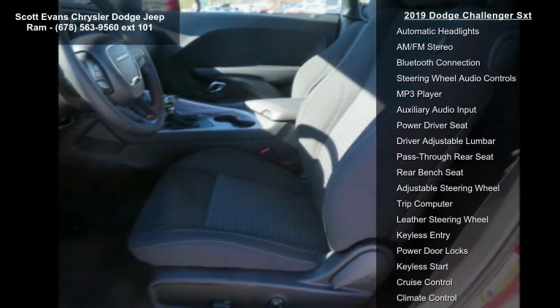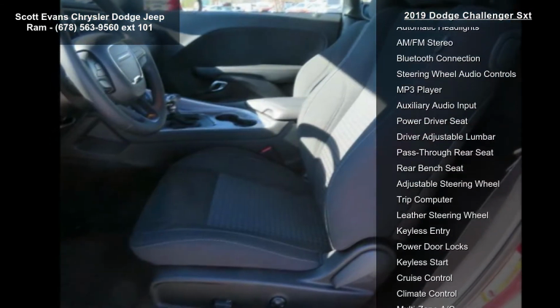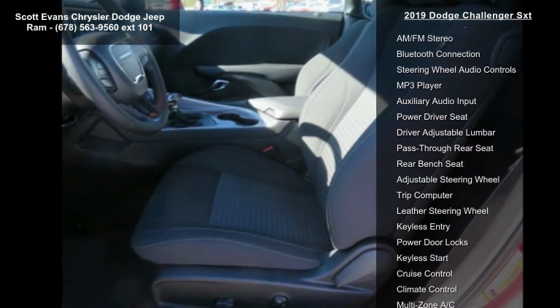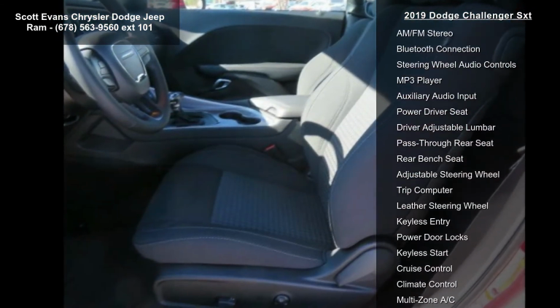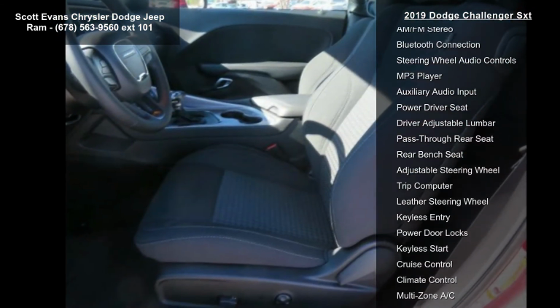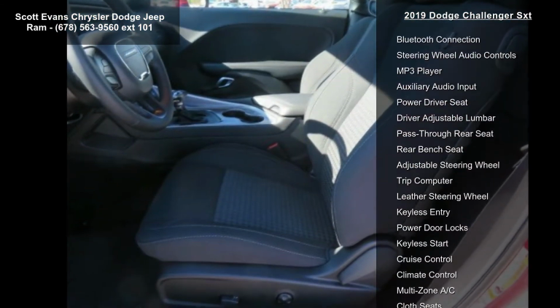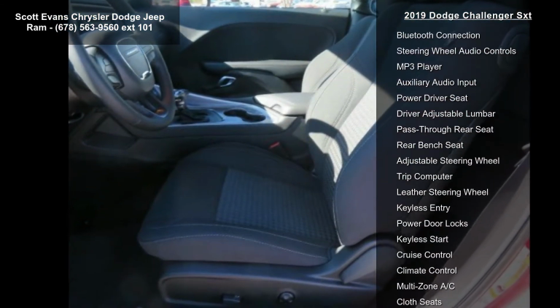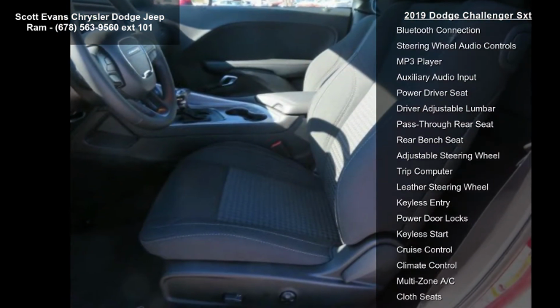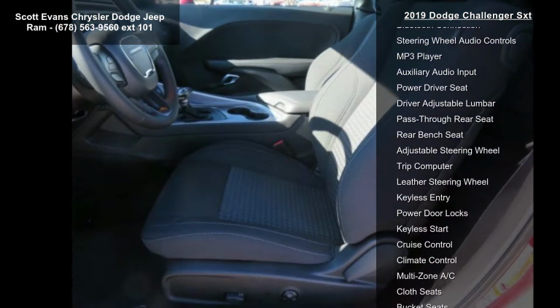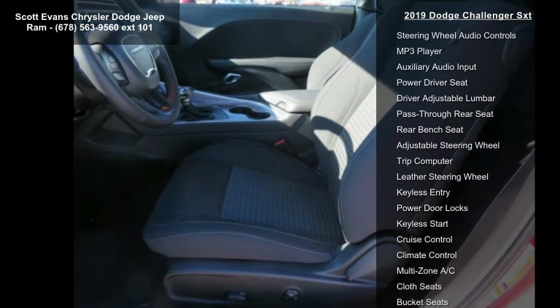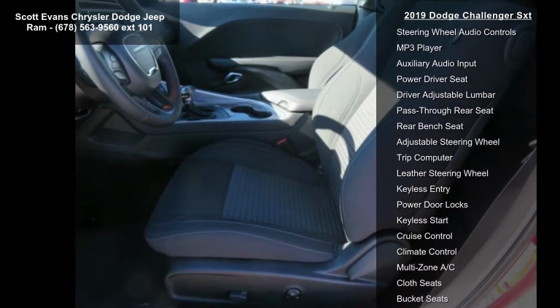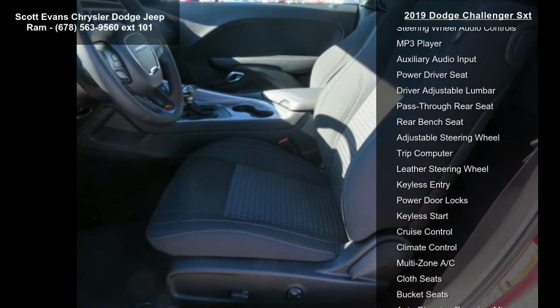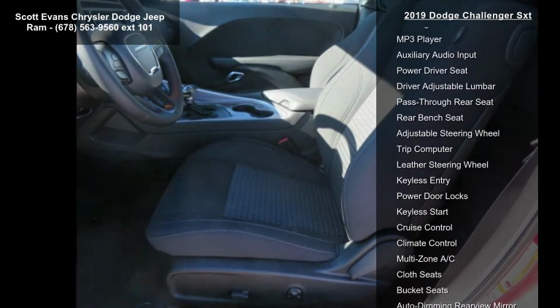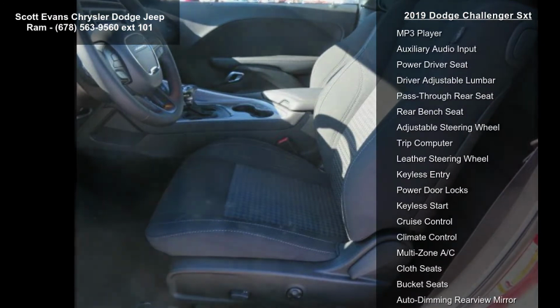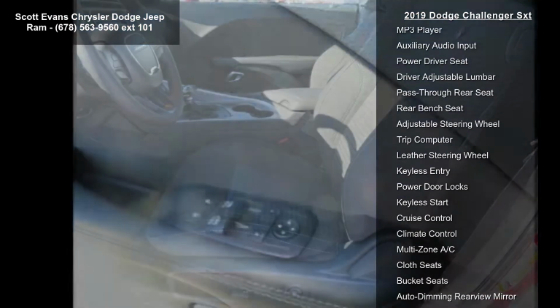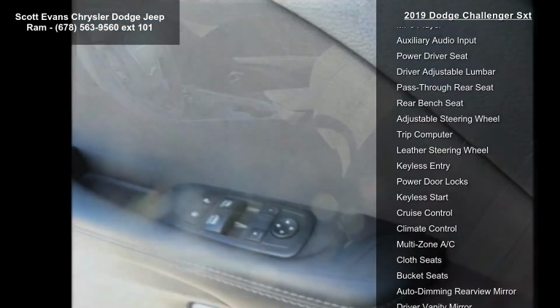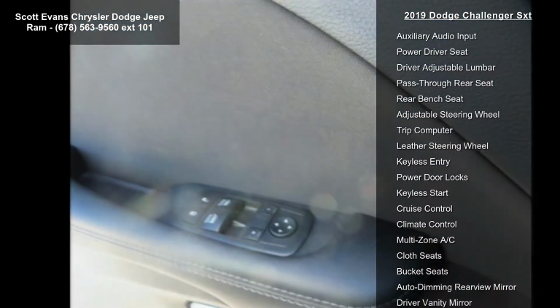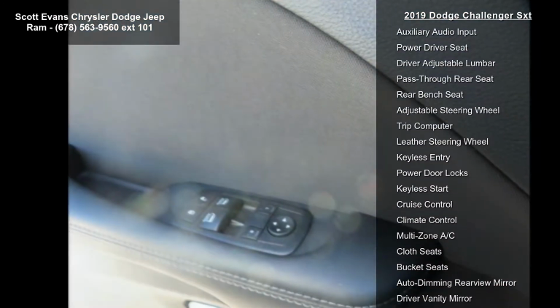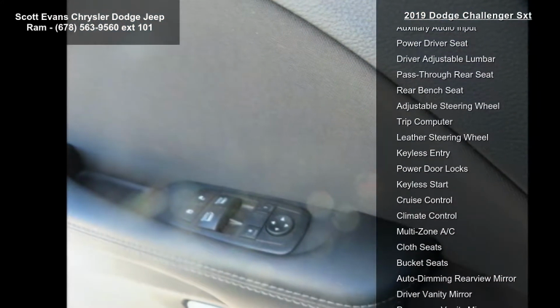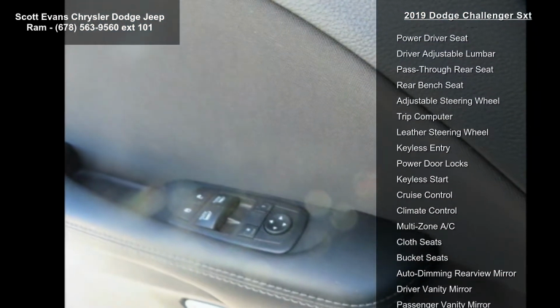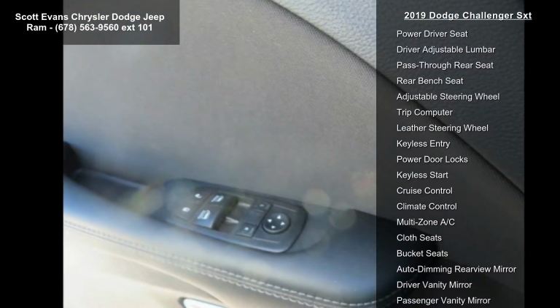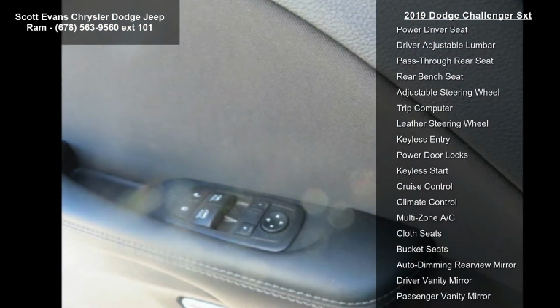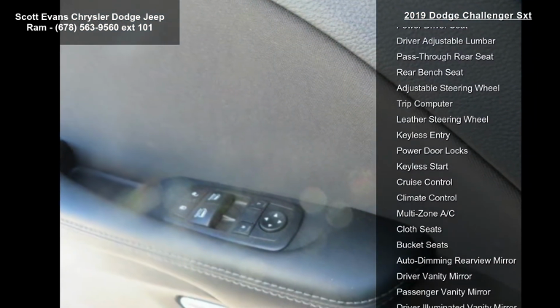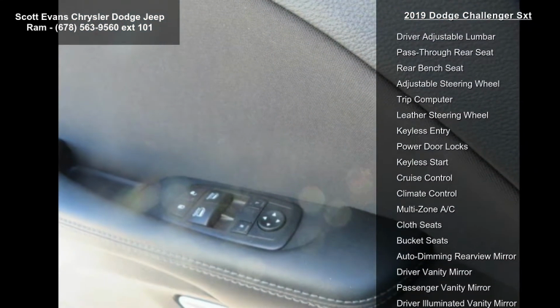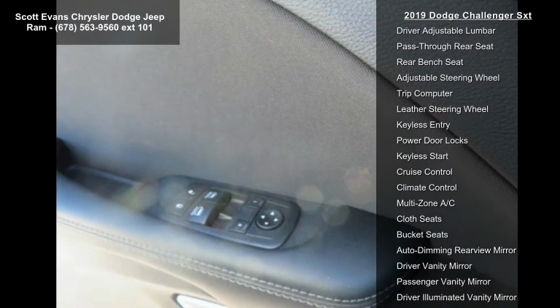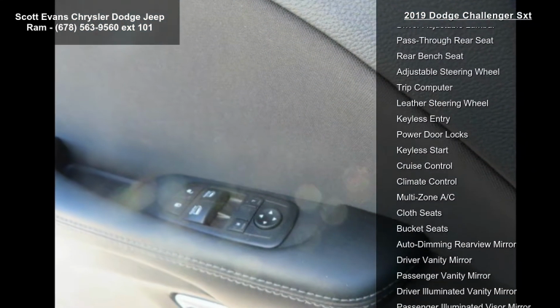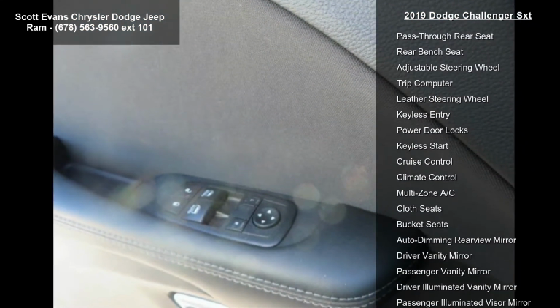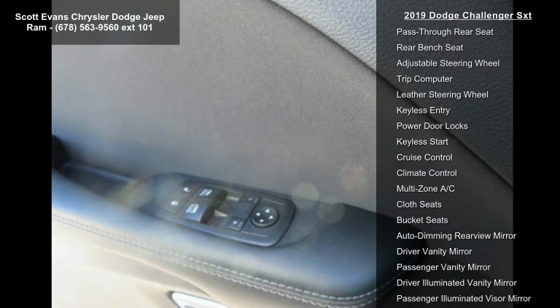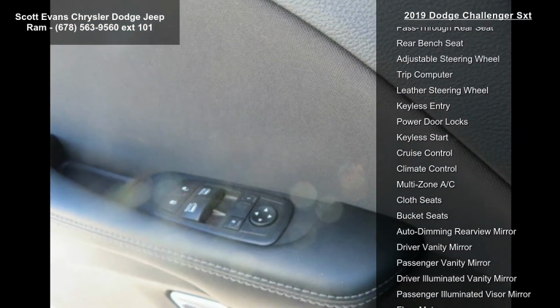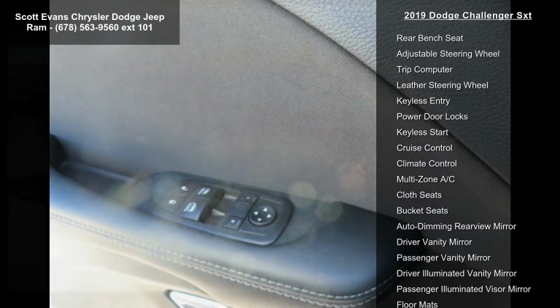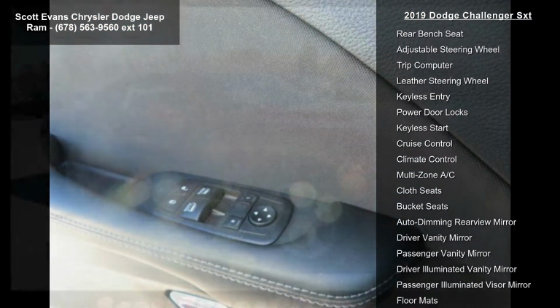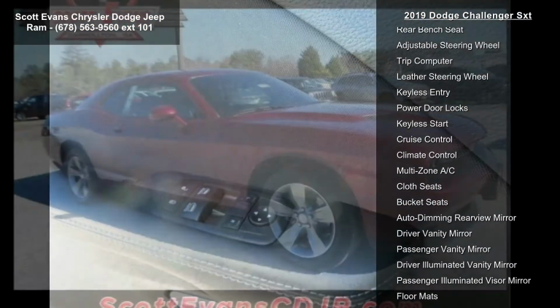Engine: 3.6L V6 24V VVT. Transmission: 8-speed automatic 850RE.